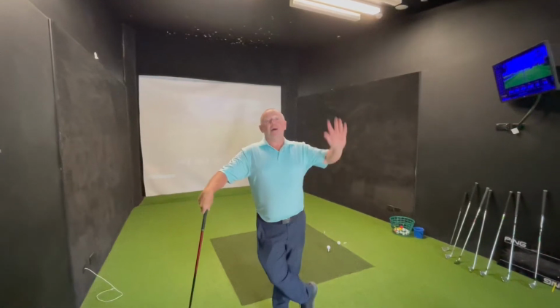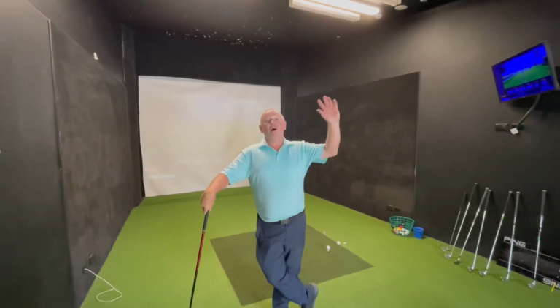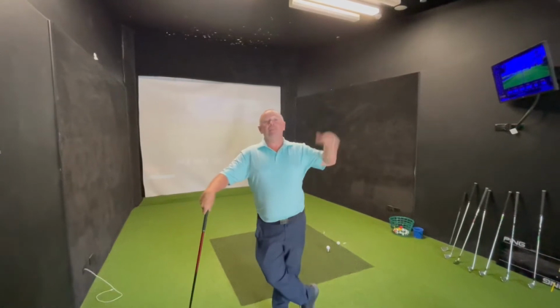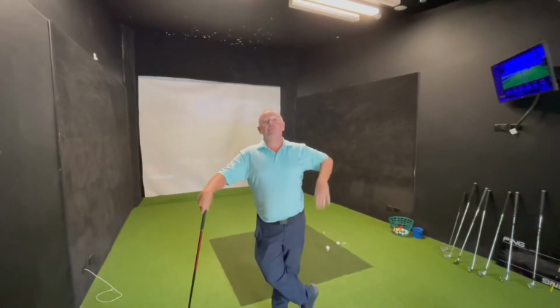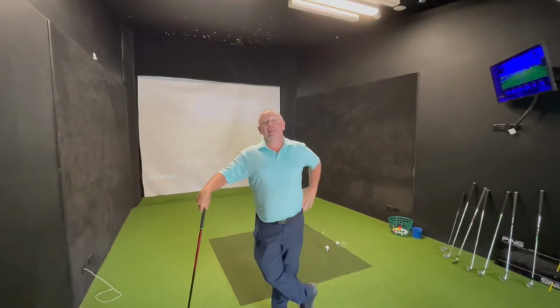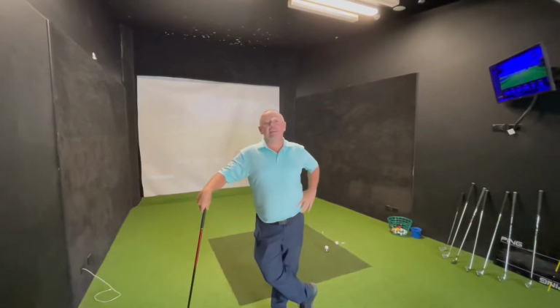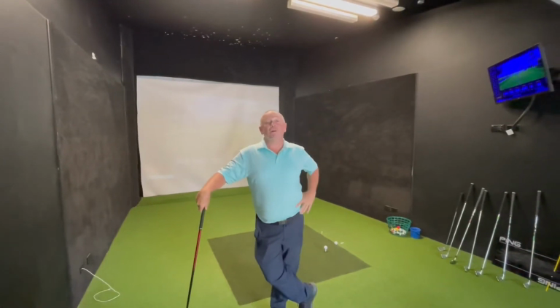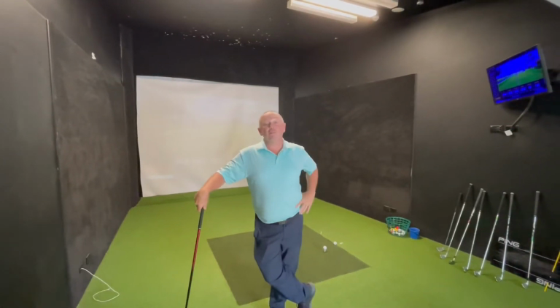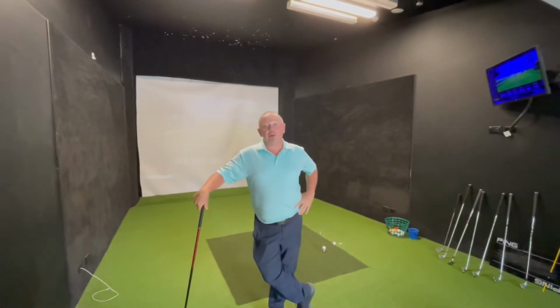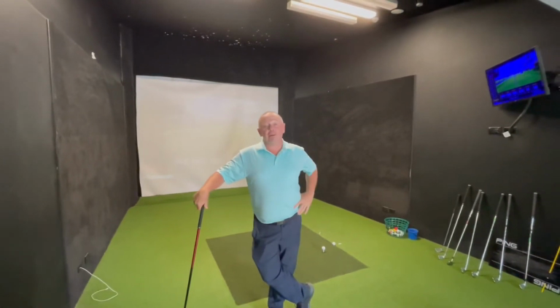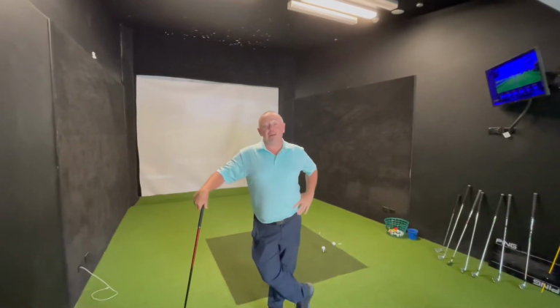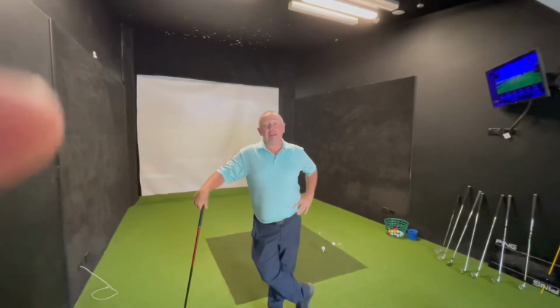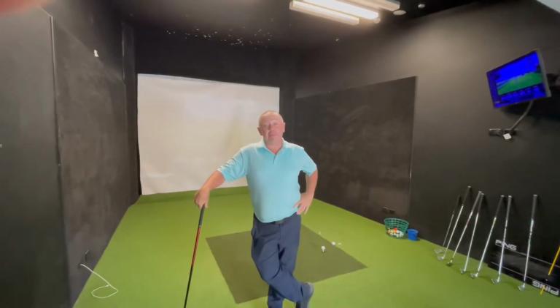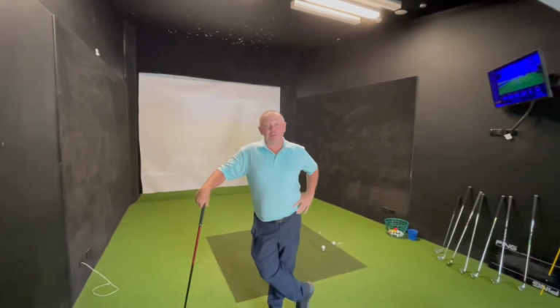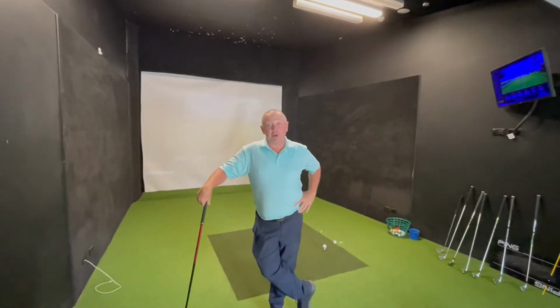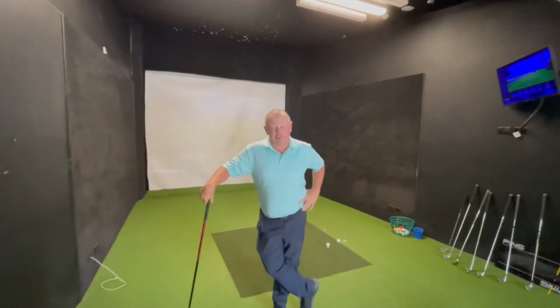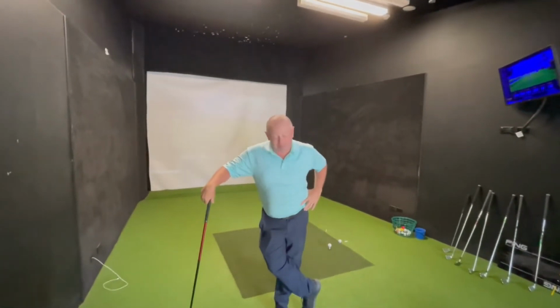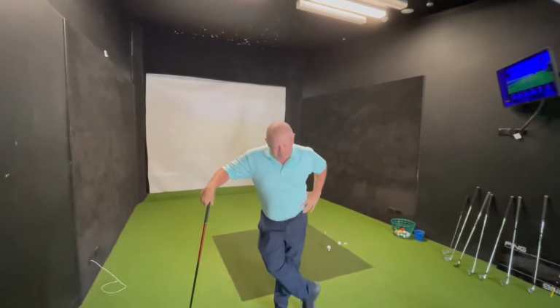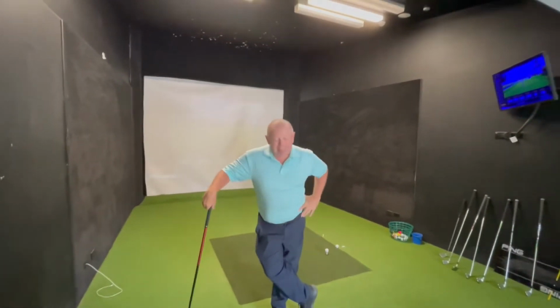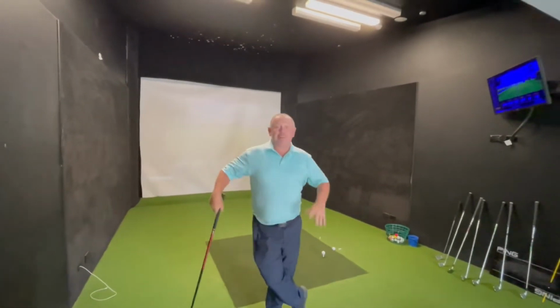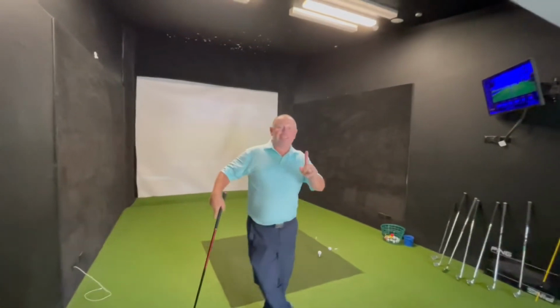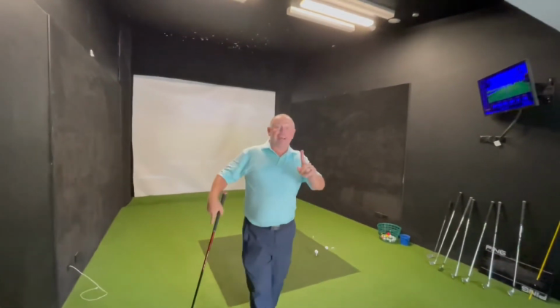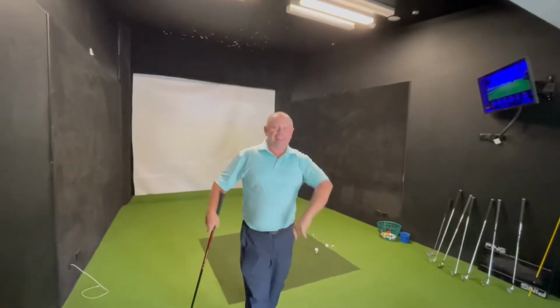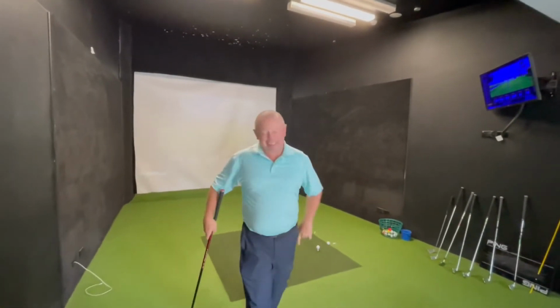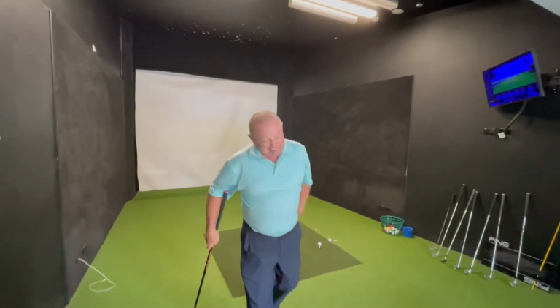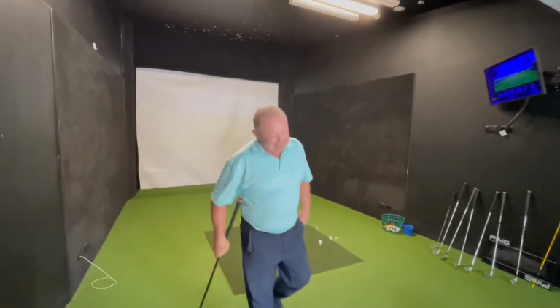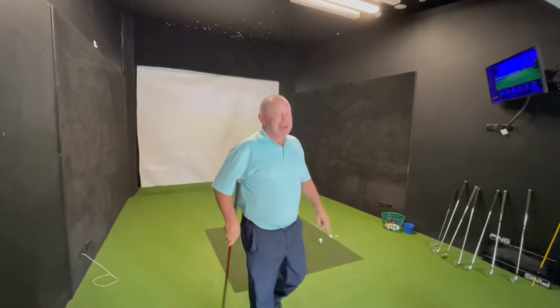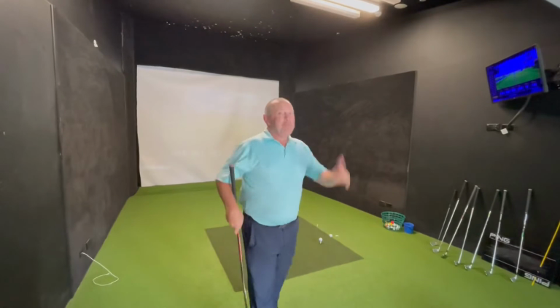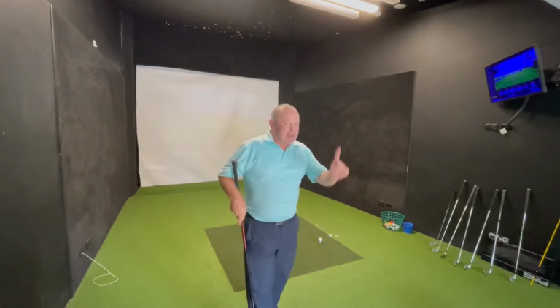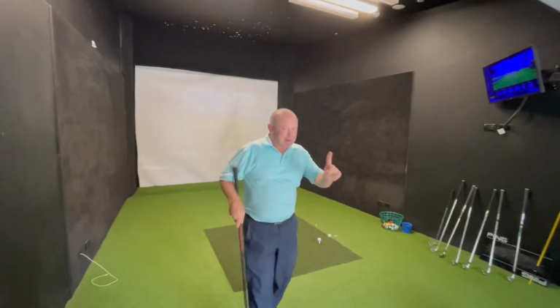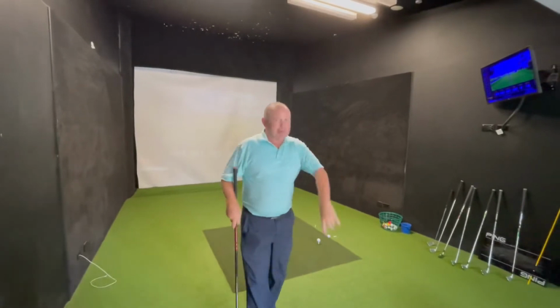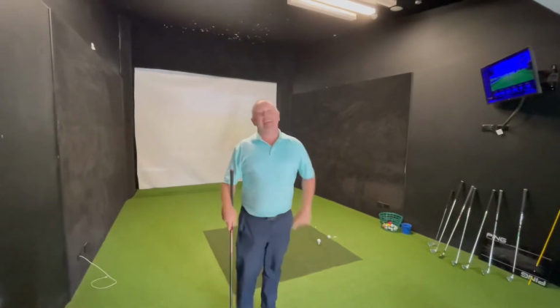Hi, it's Dwayne here, your golf bro at Bayview Golf Club. Bayview is where I work.